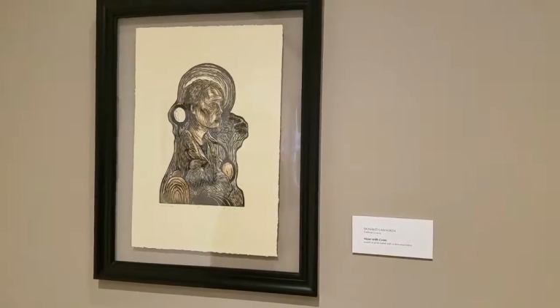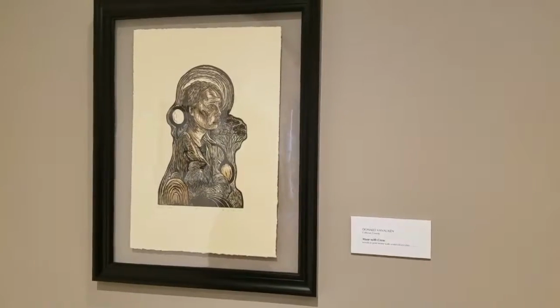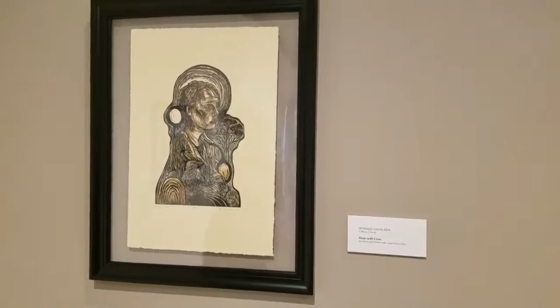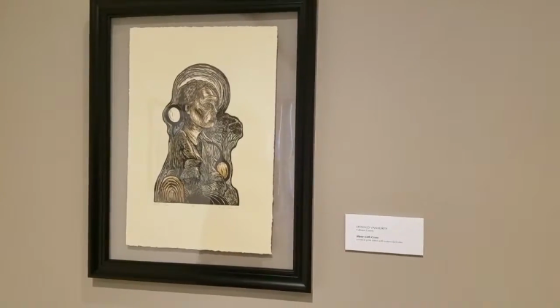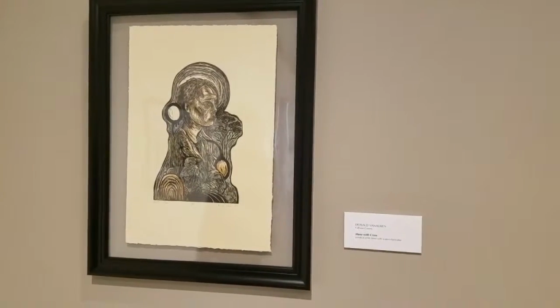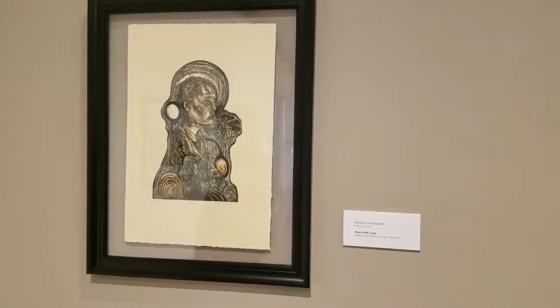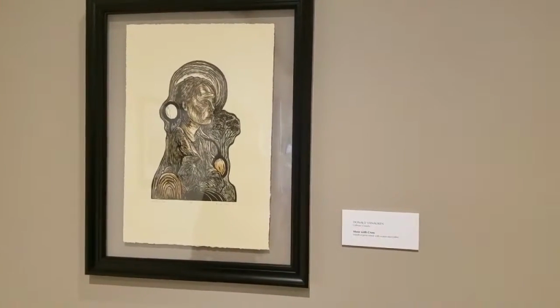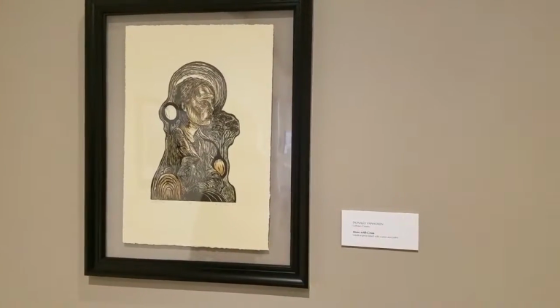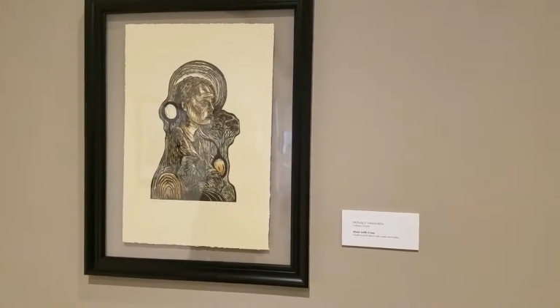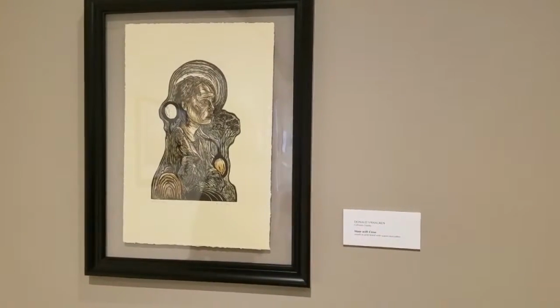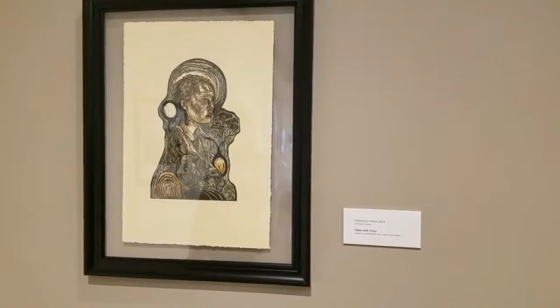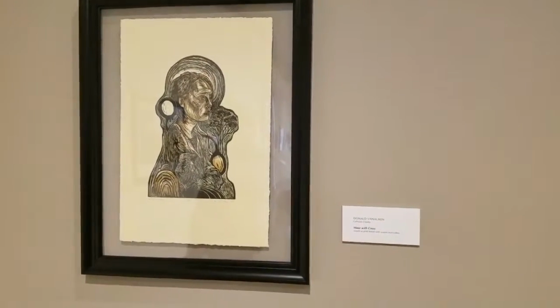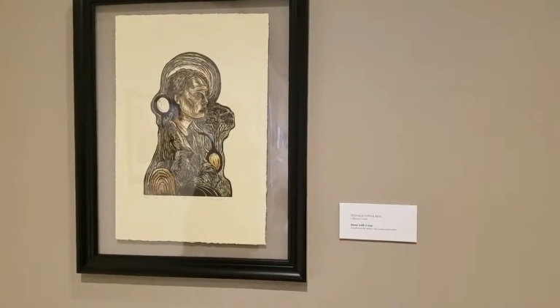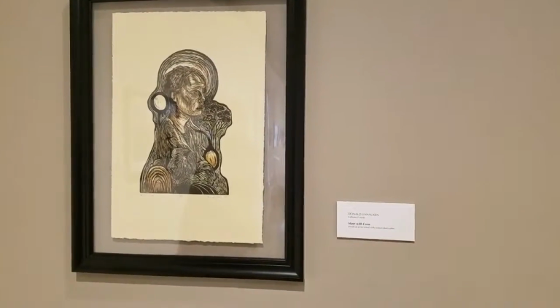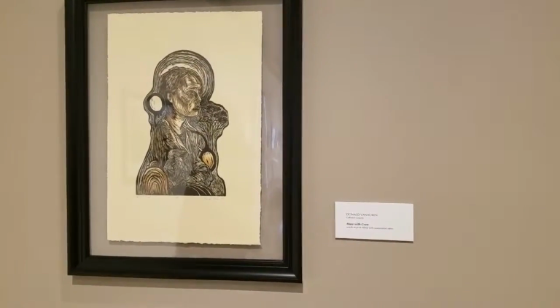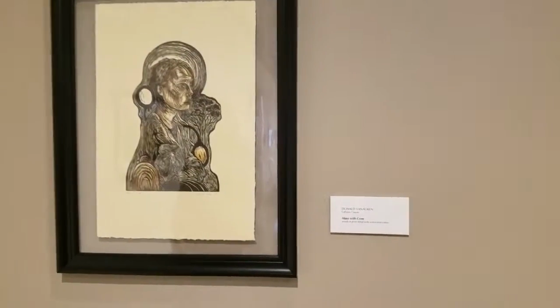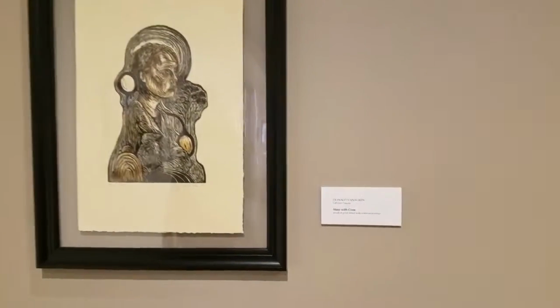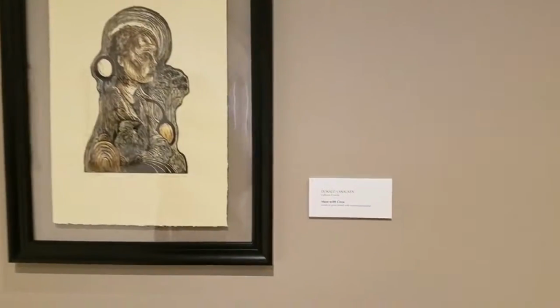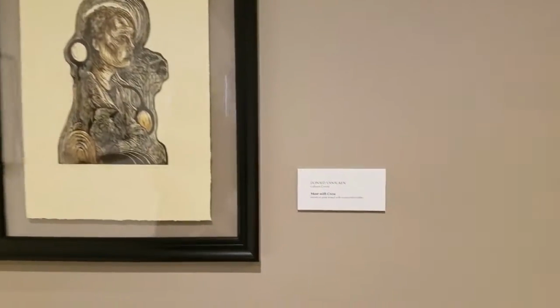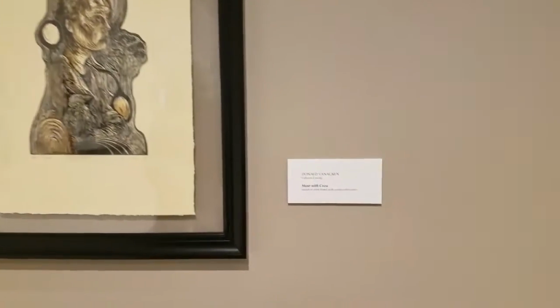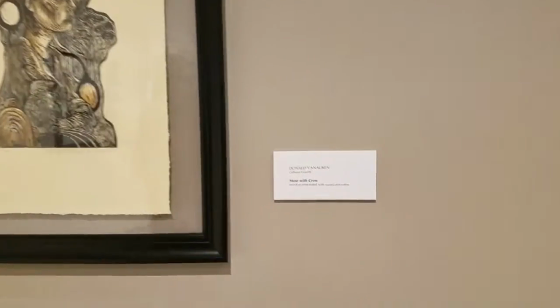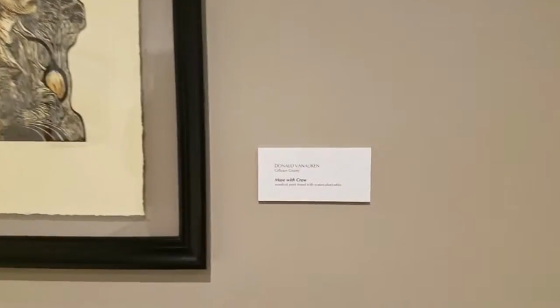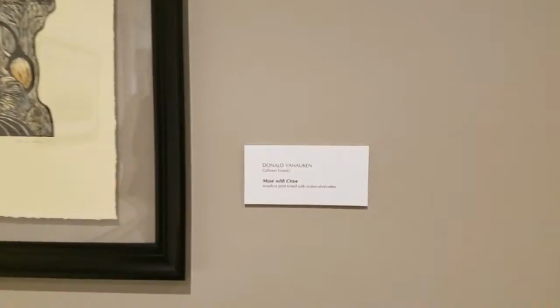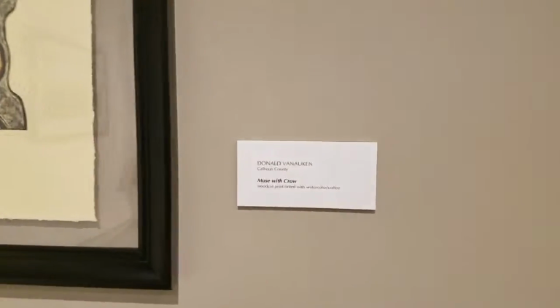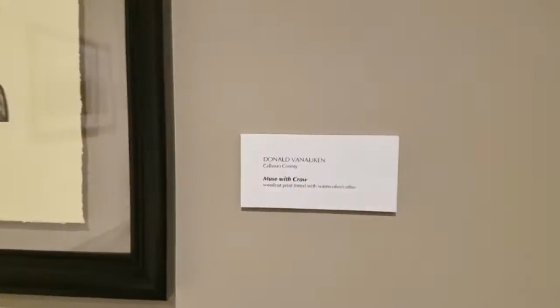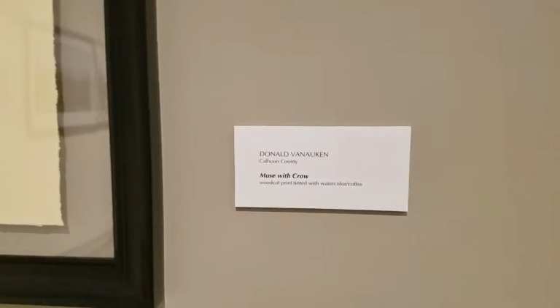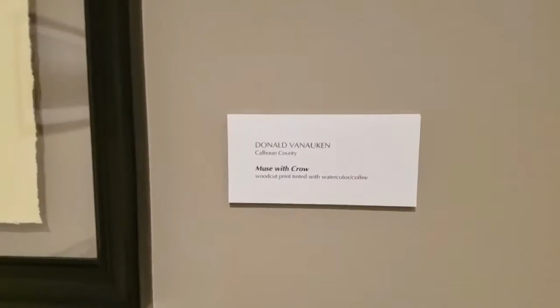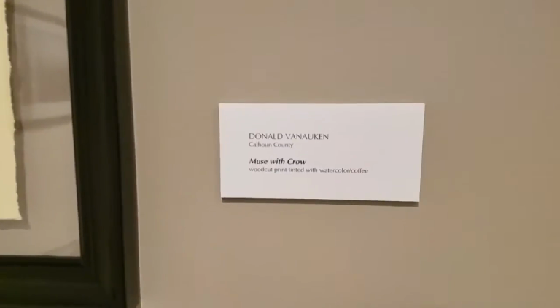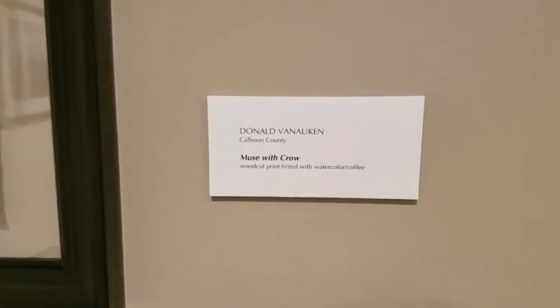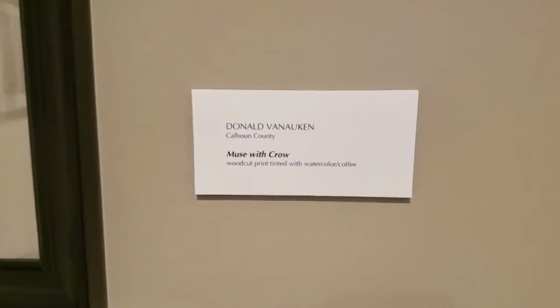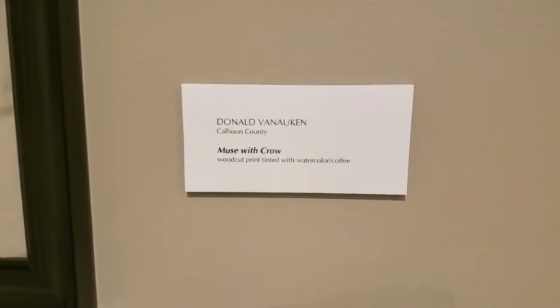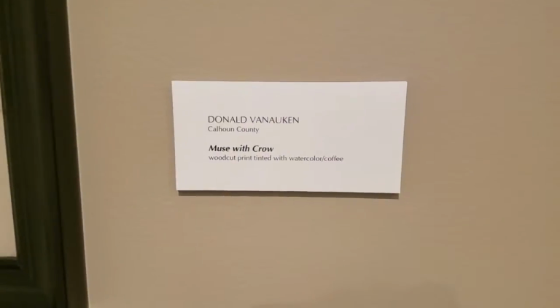This one's actually one of our instructors at Olivet. He's my figure drawing professor.